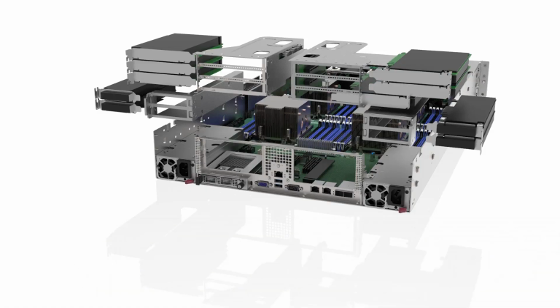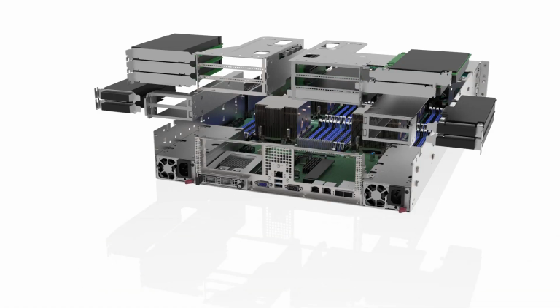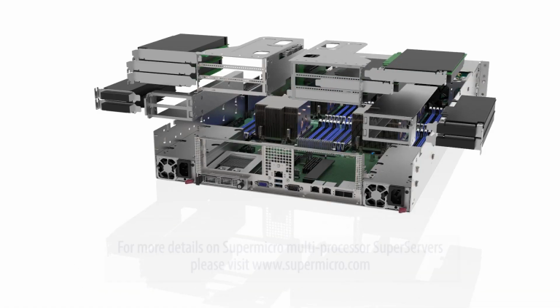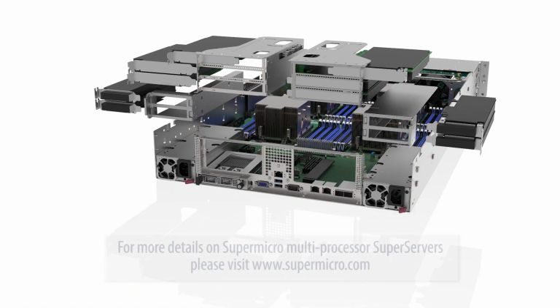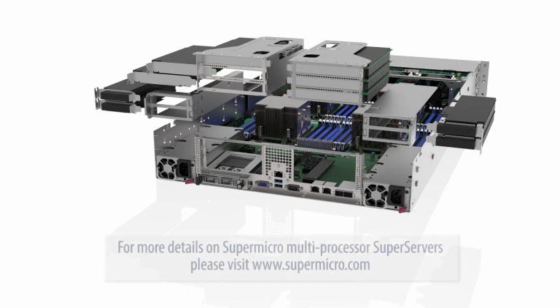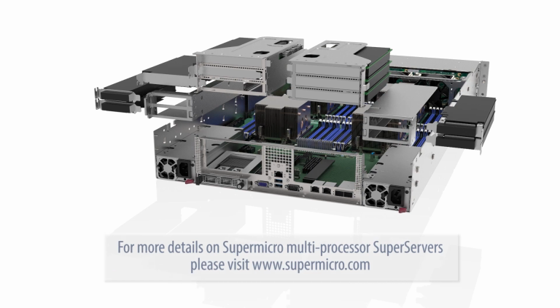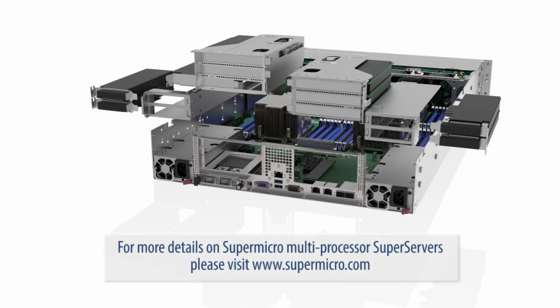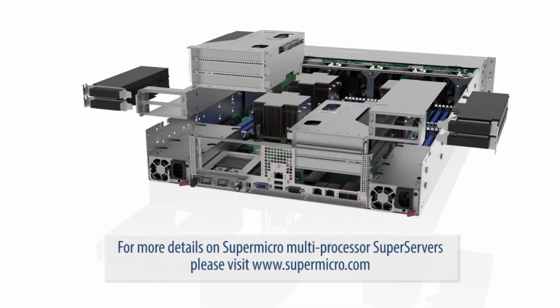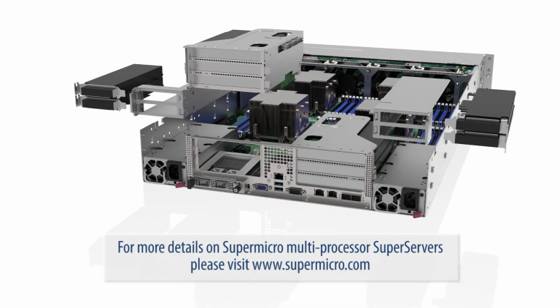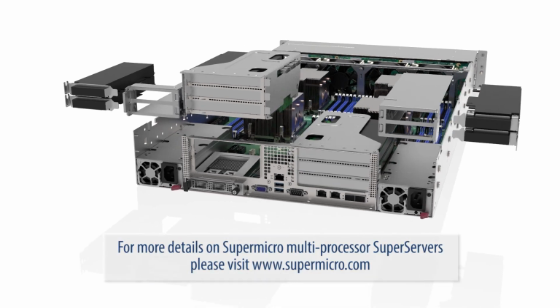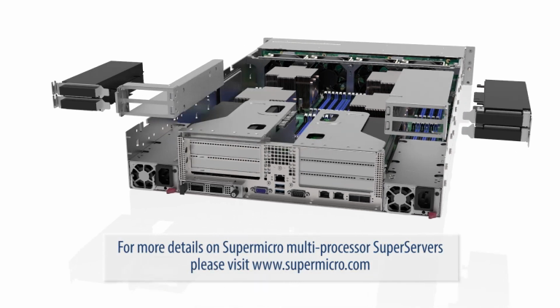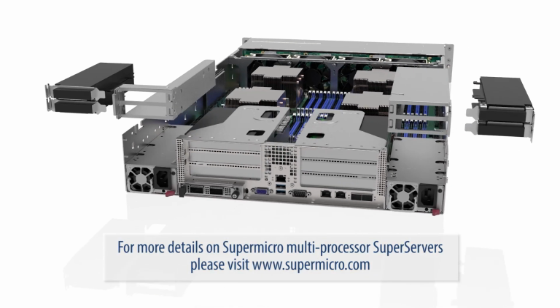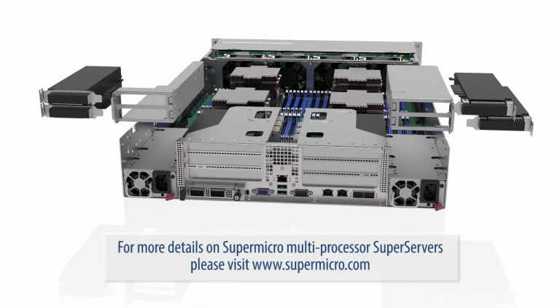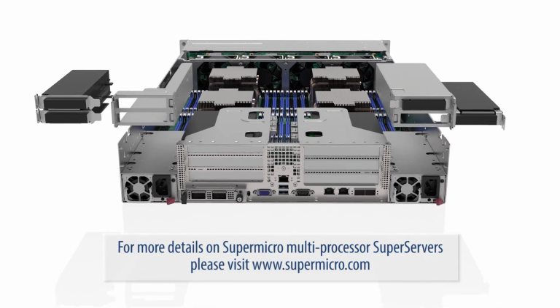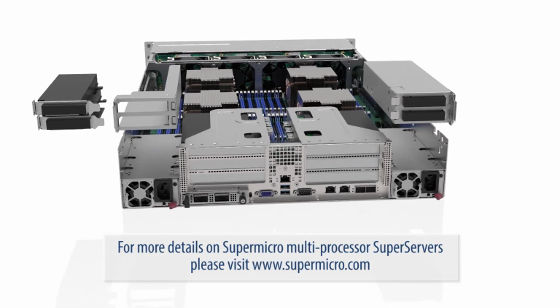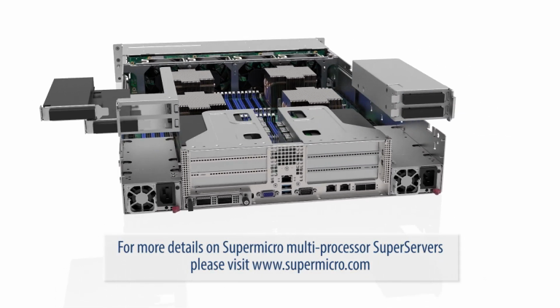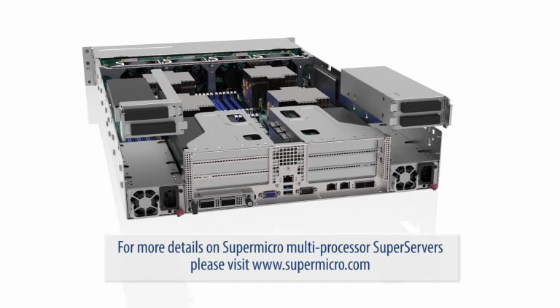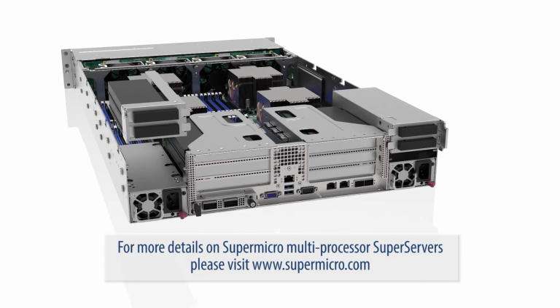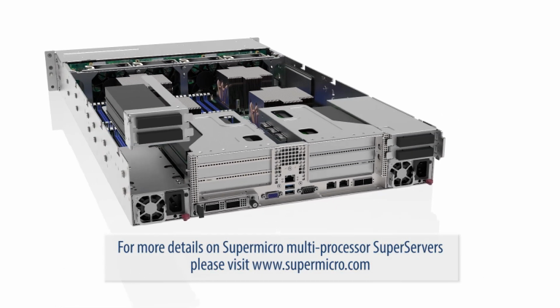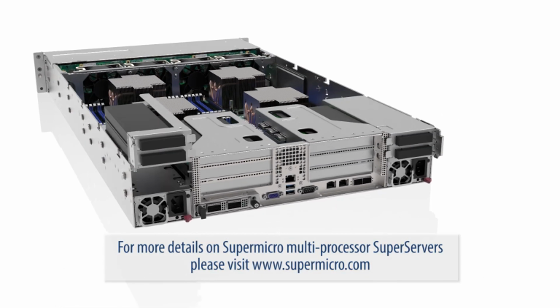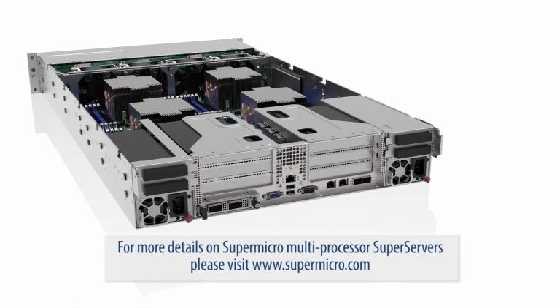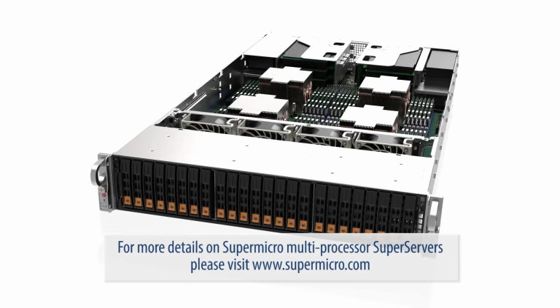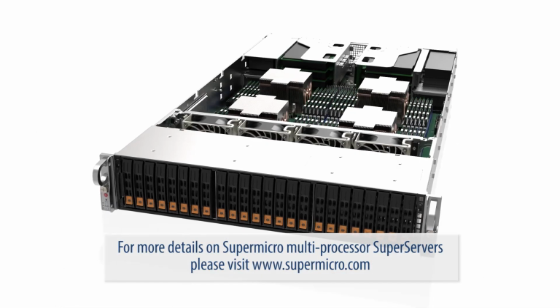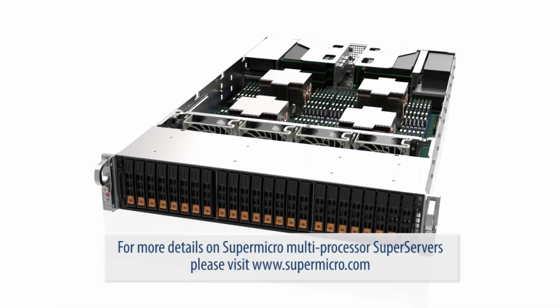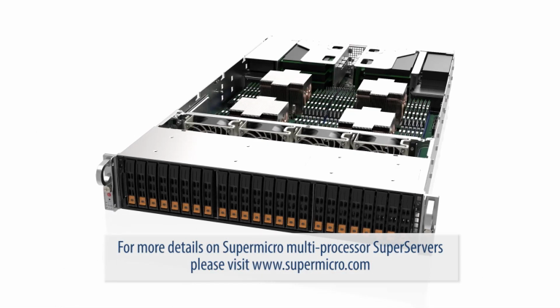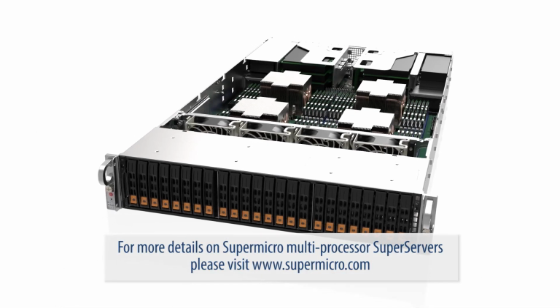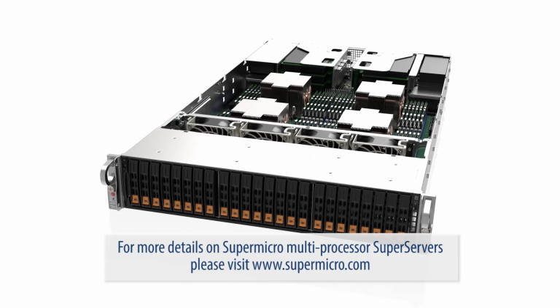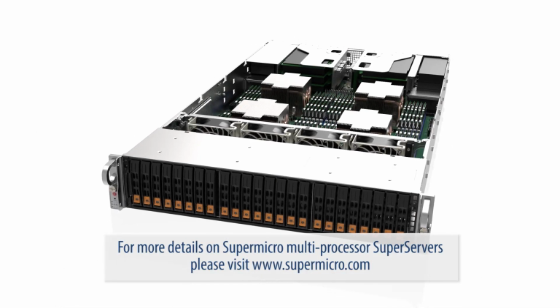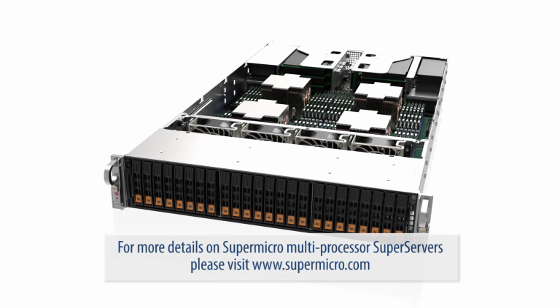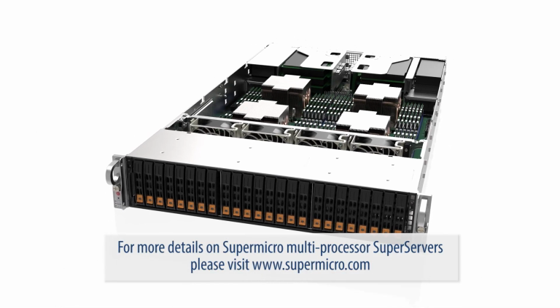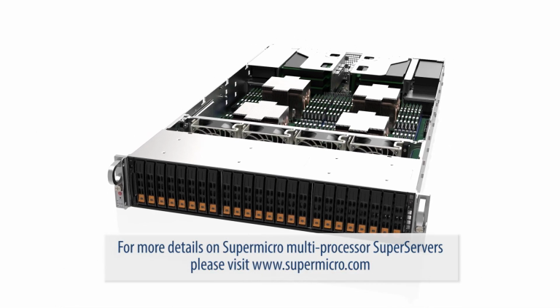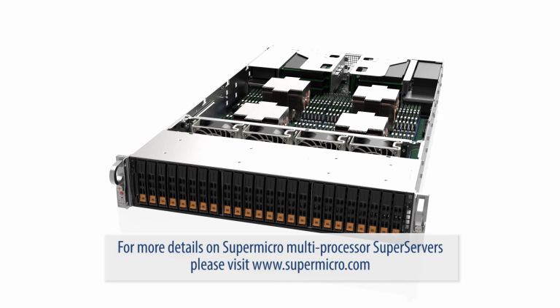For more details on Supermicro multiprocessor super servers, please visit www.supermicro.com.